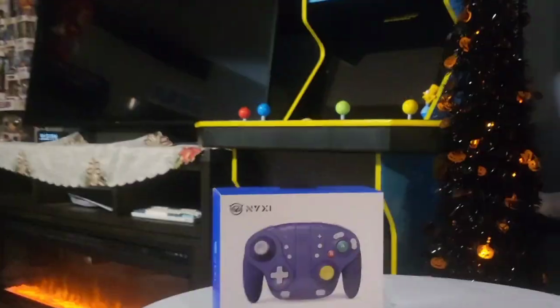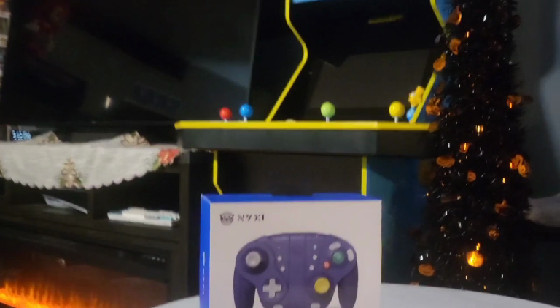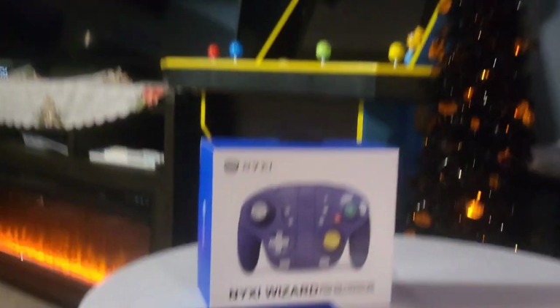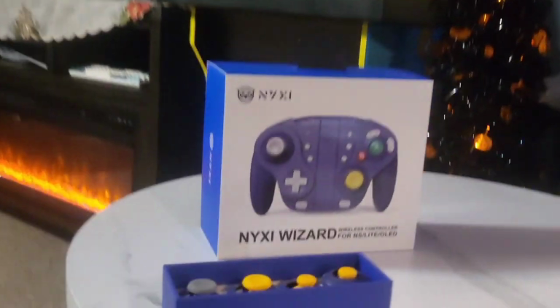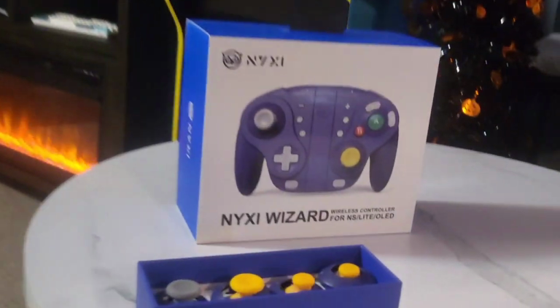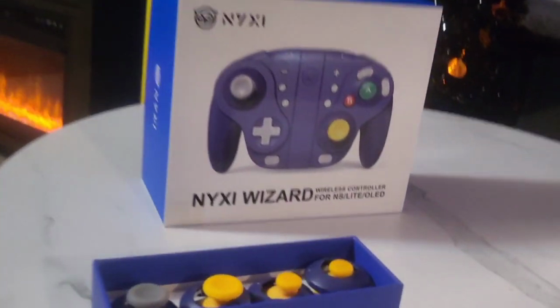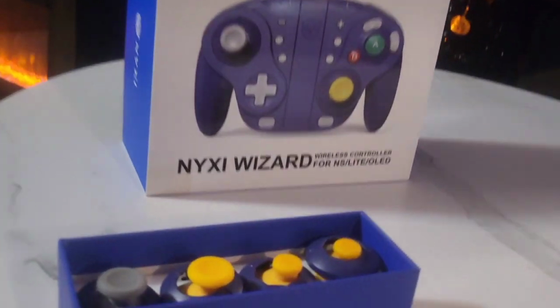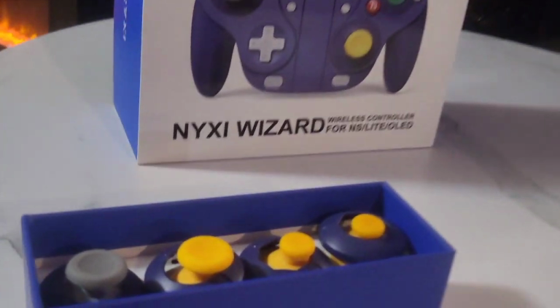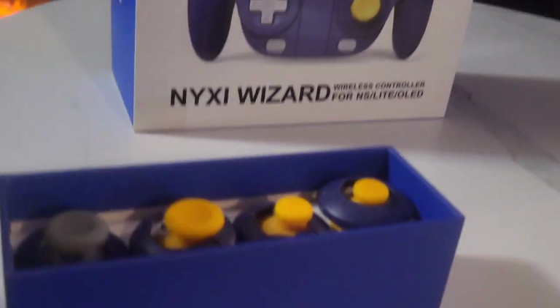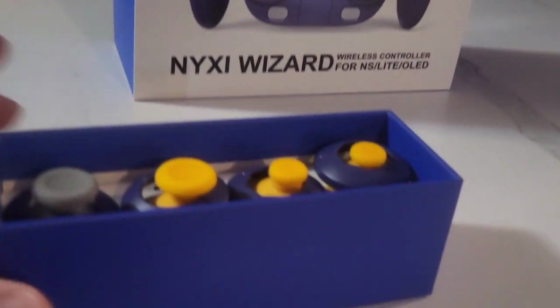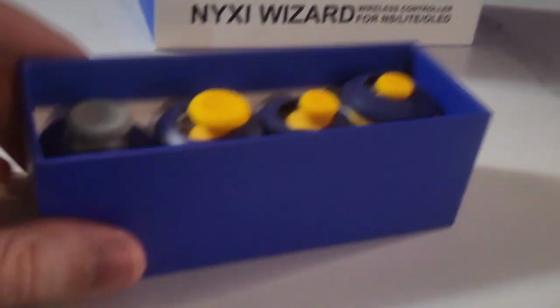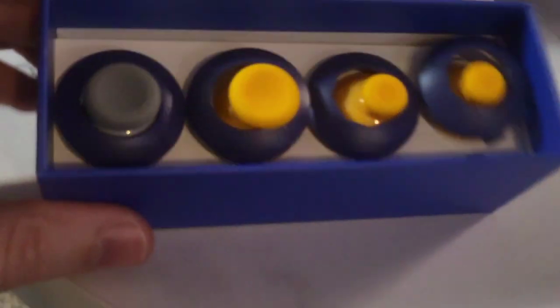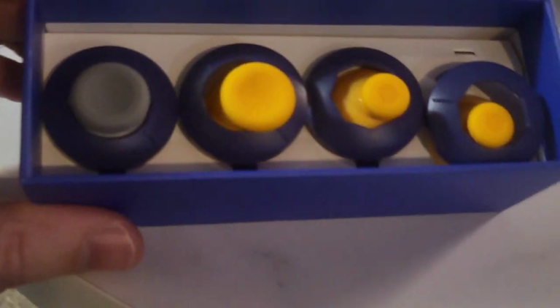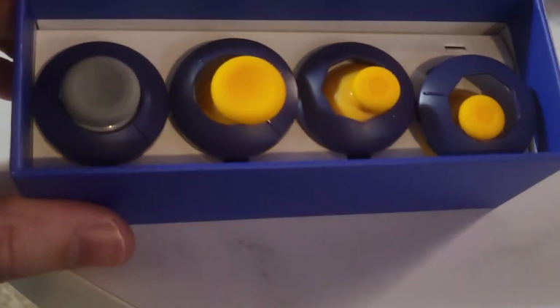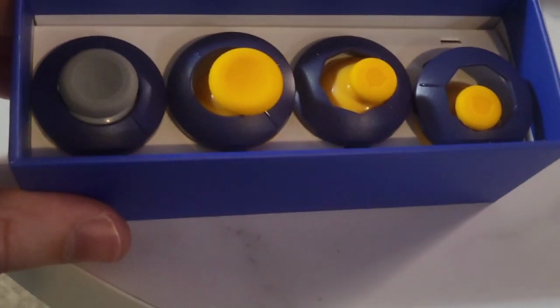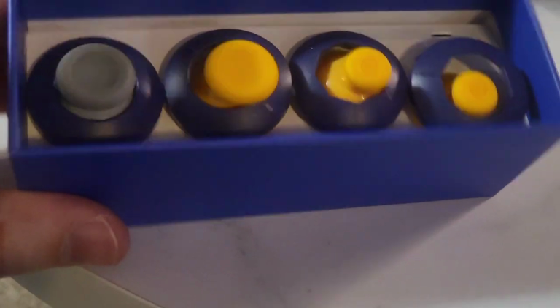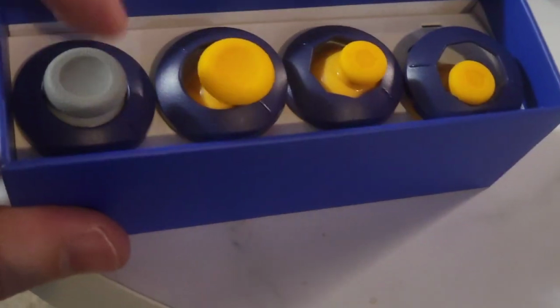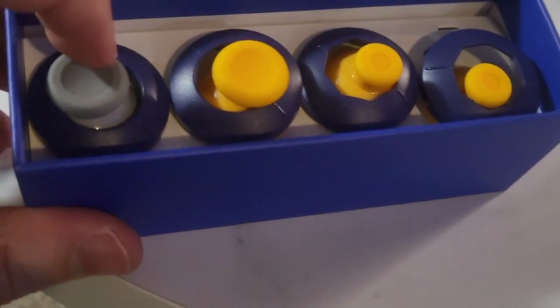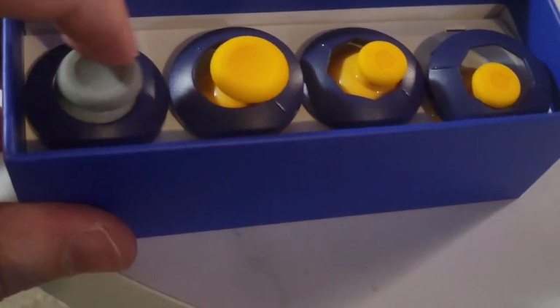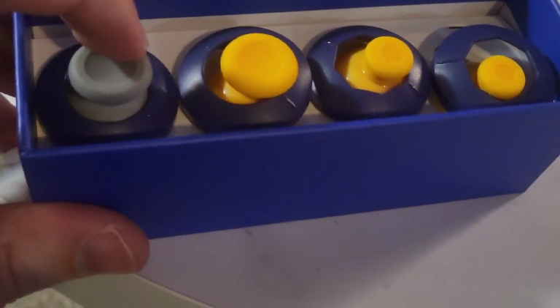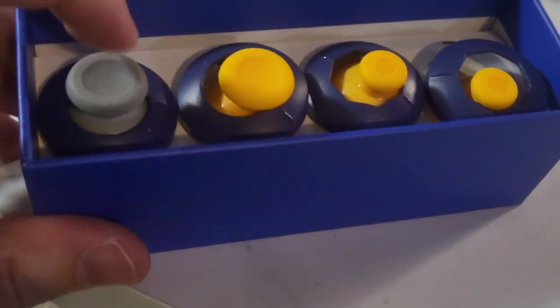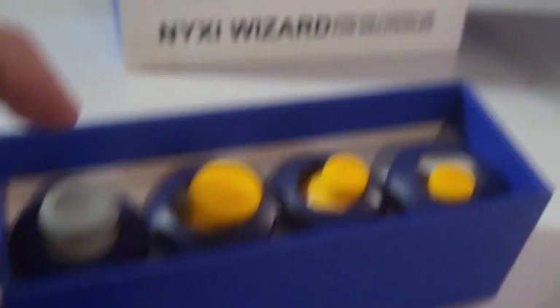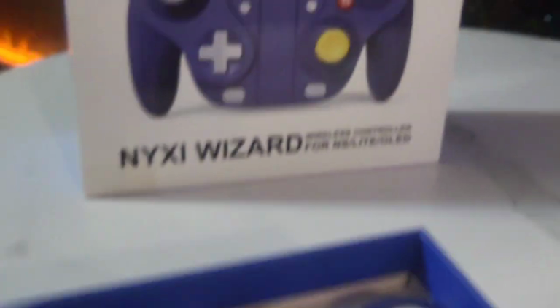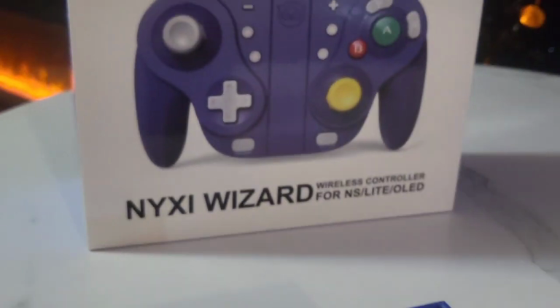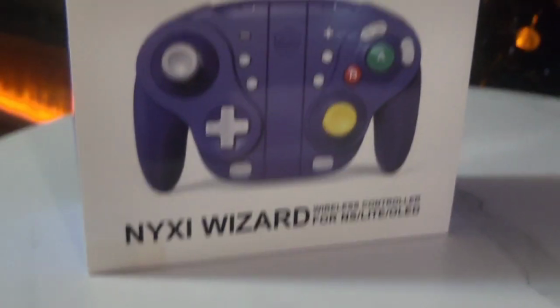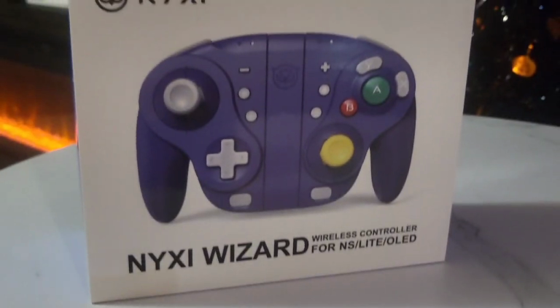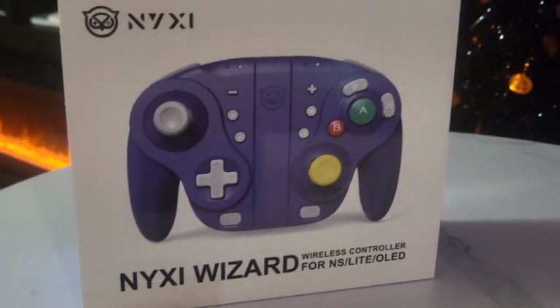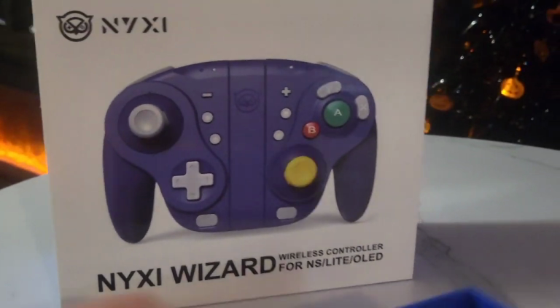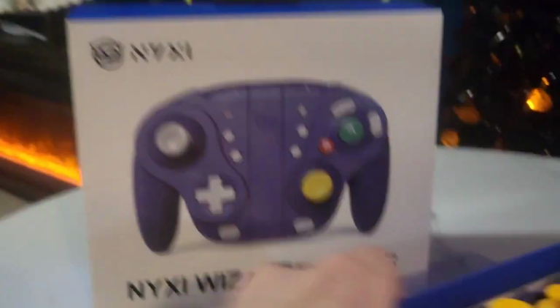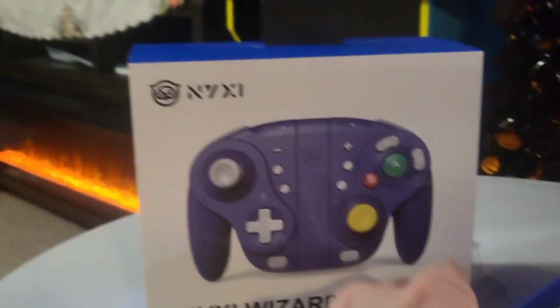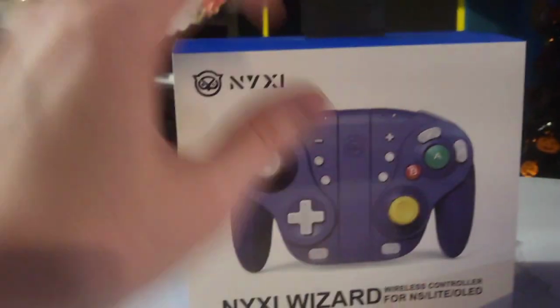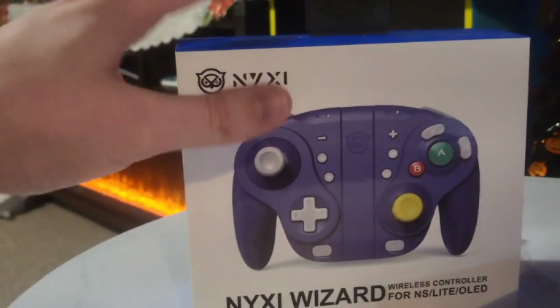Alright, guys, we're looking at some spare joysticks for this. Wow, they're really setting us up.